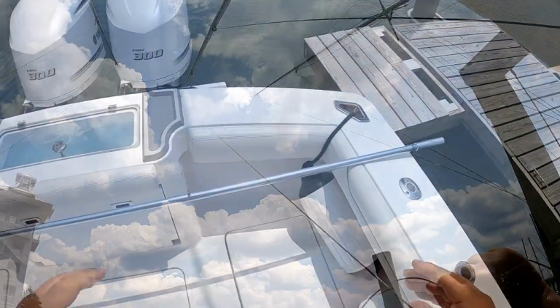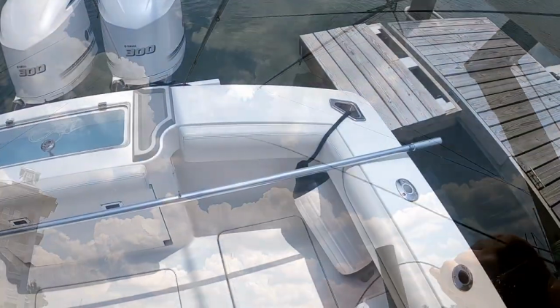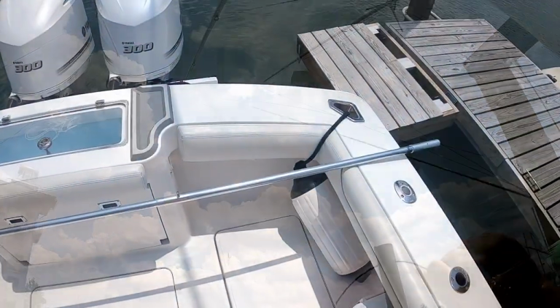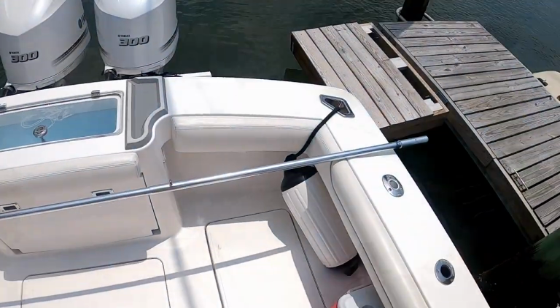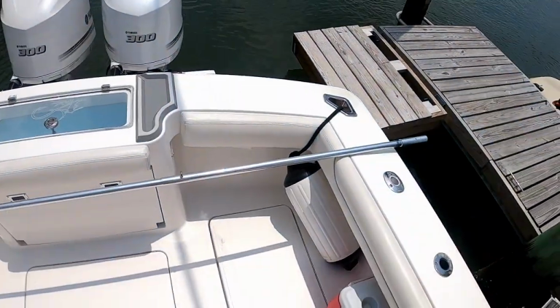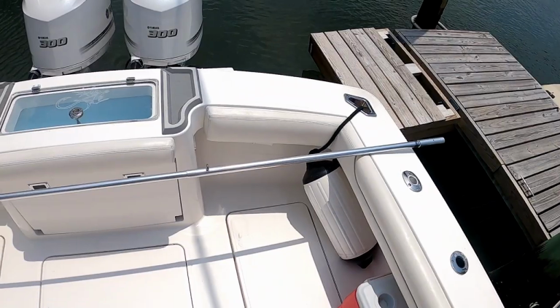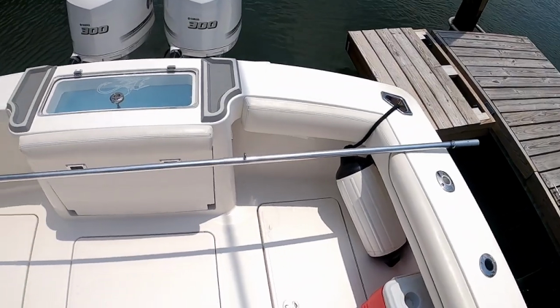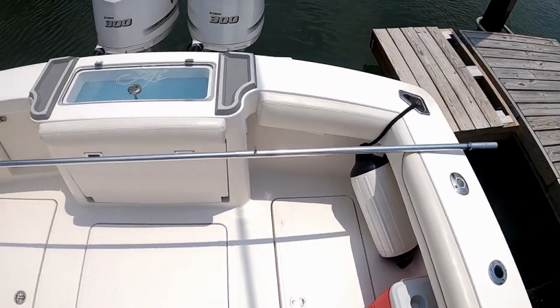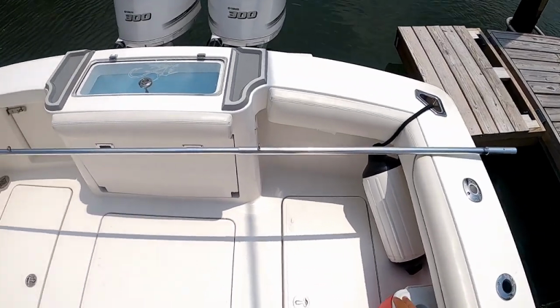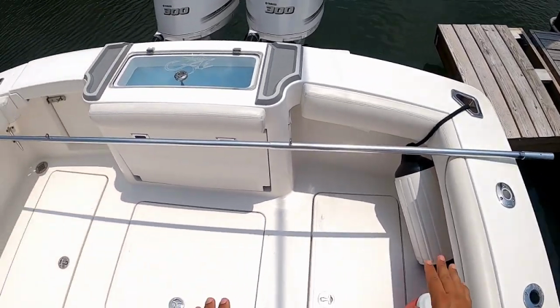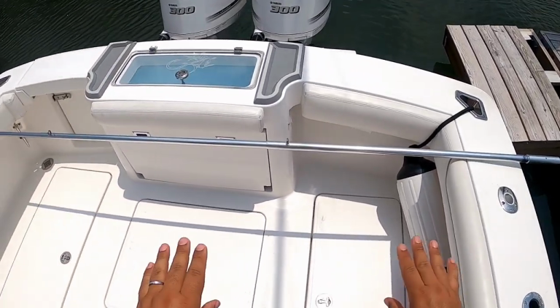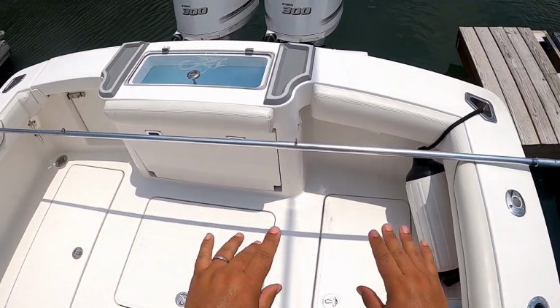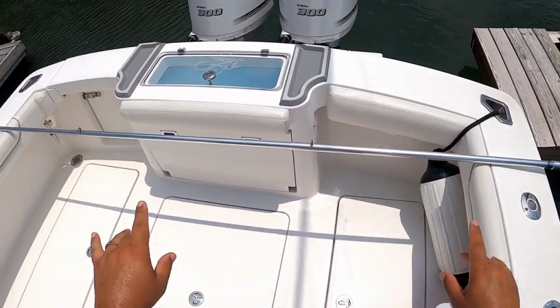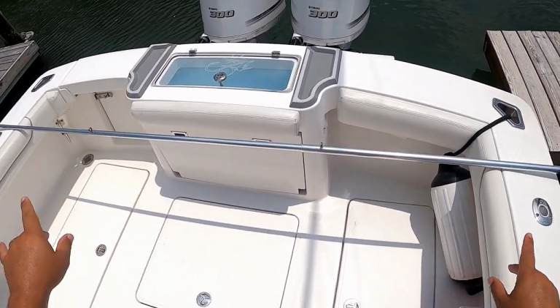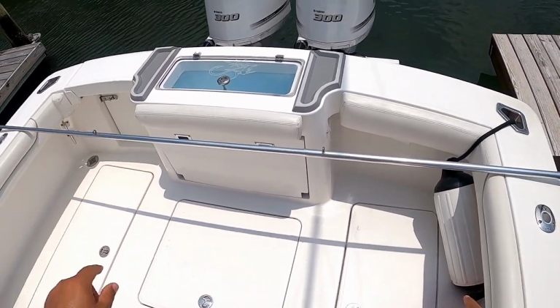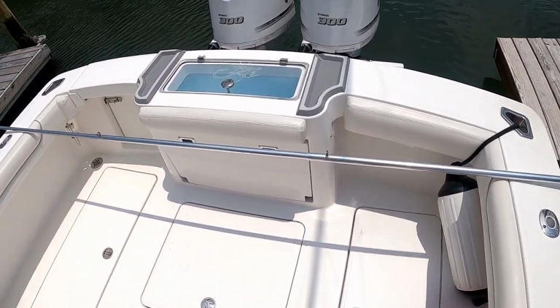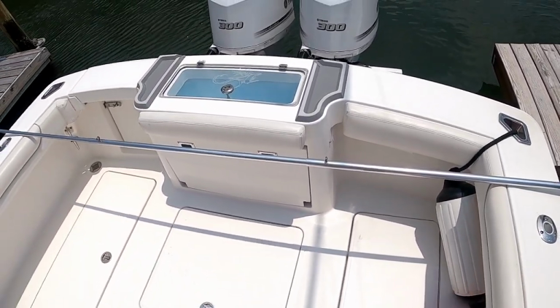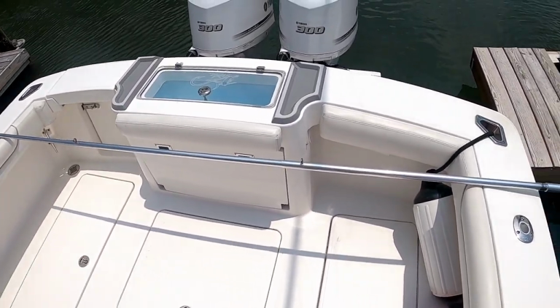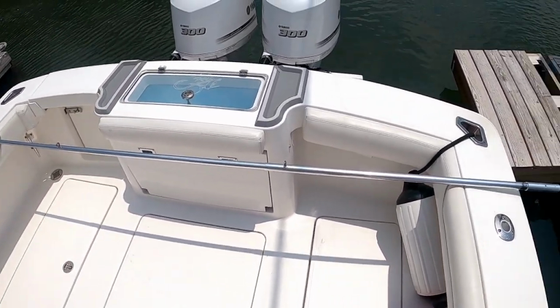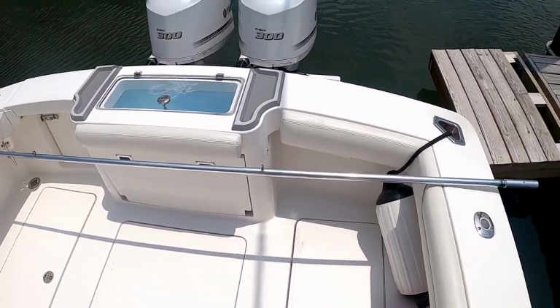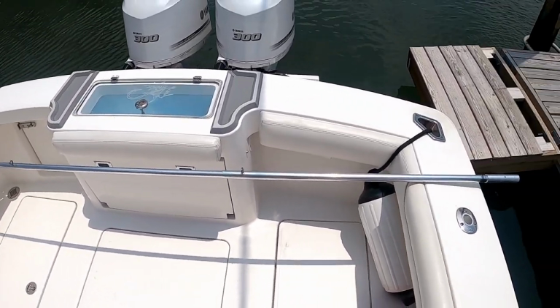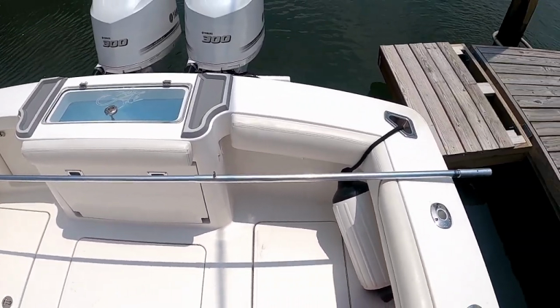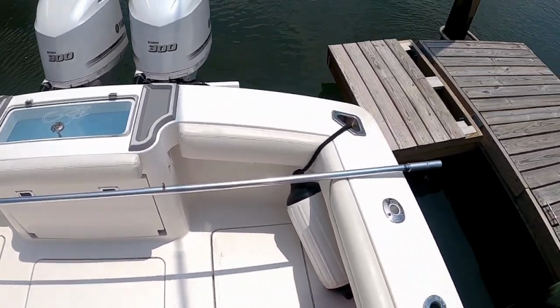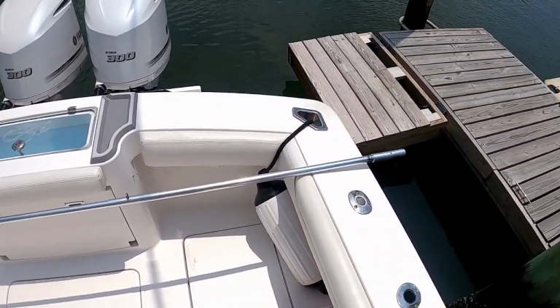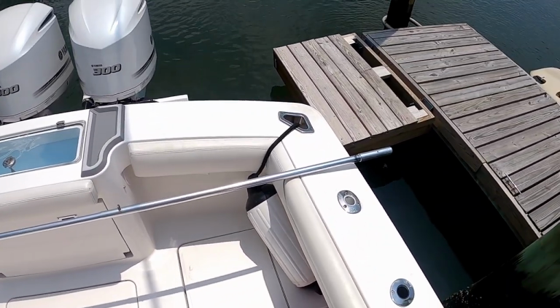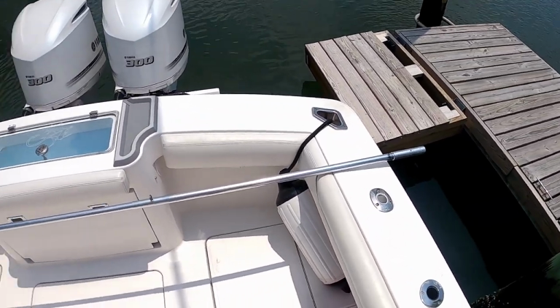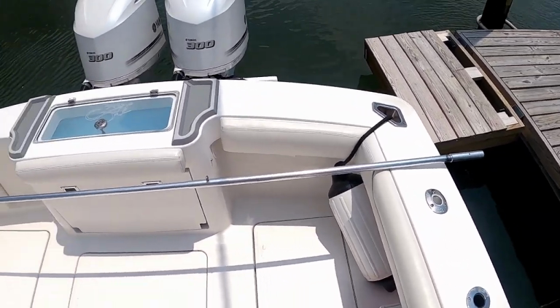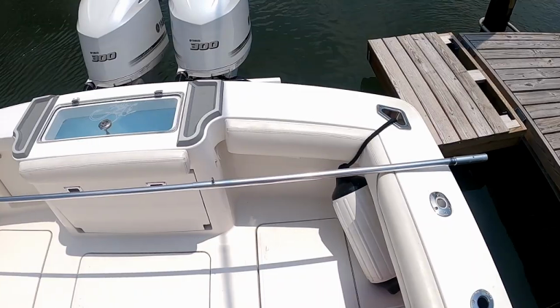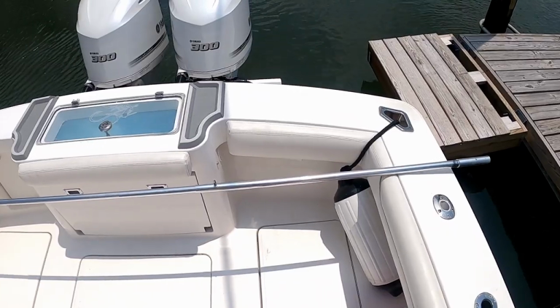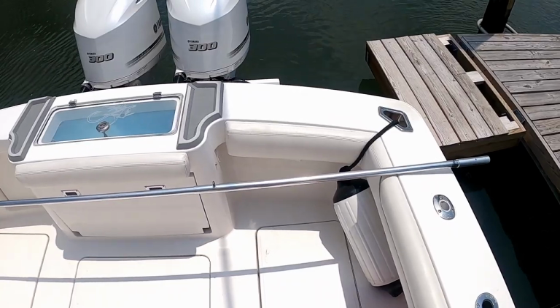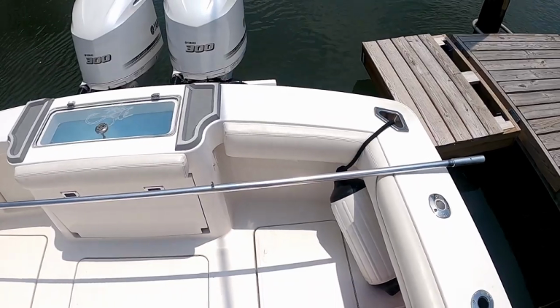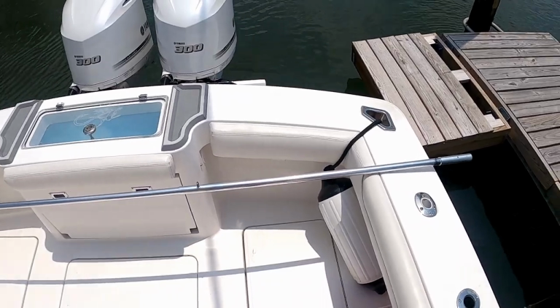Today we're going to be rigging up this Lee's Tackle Center Rigger on the Albemarle 30 Express.